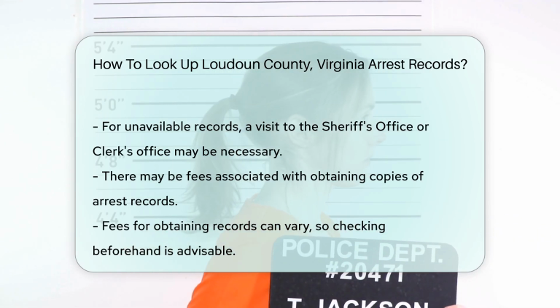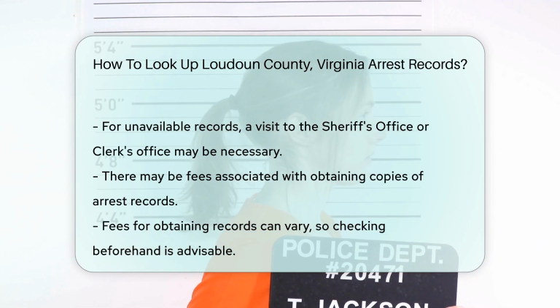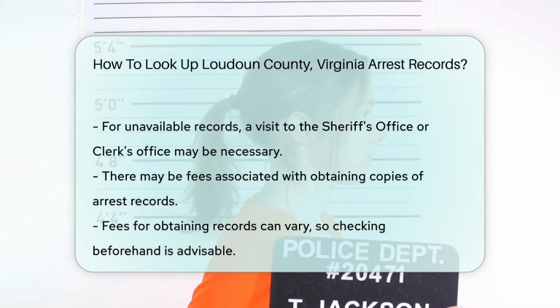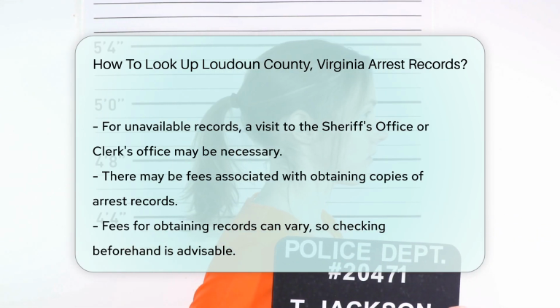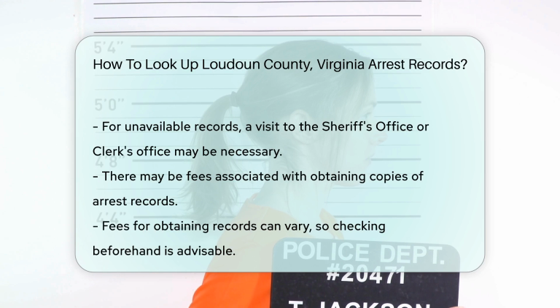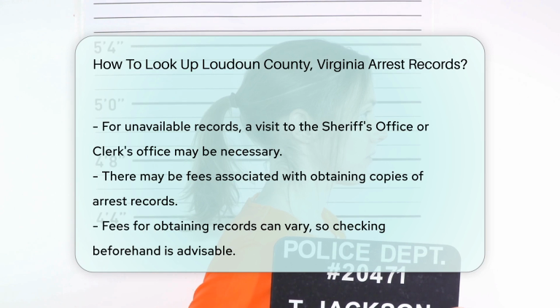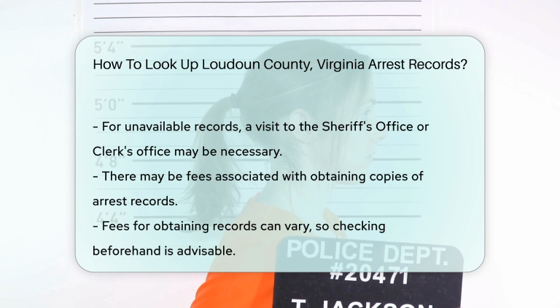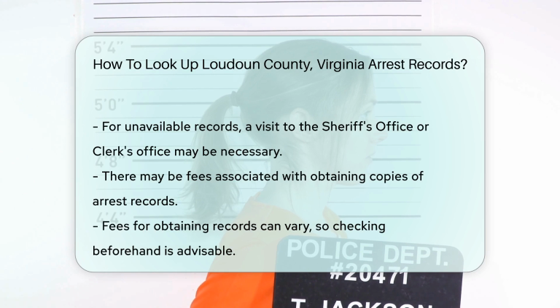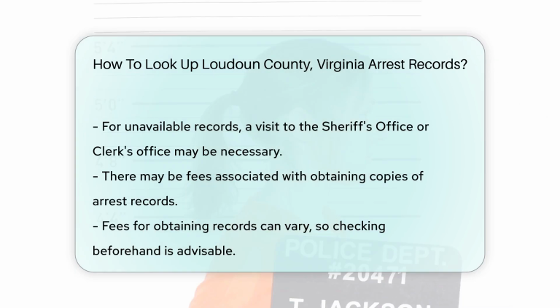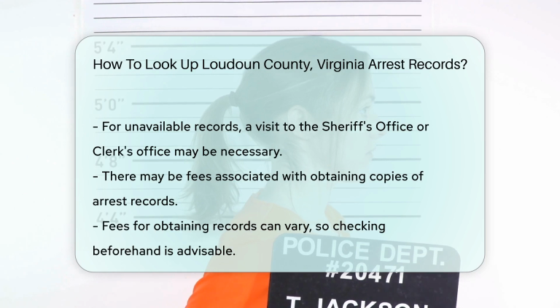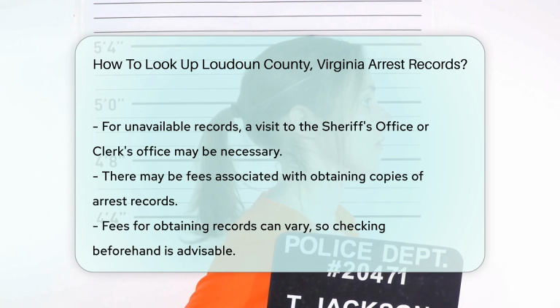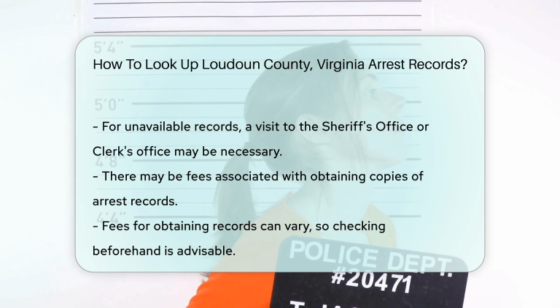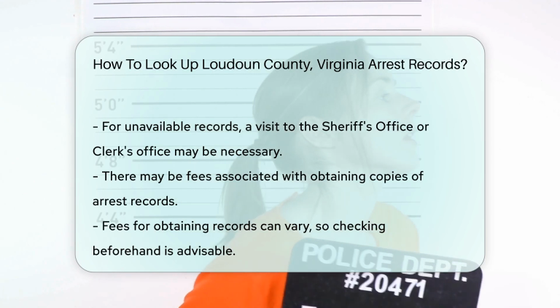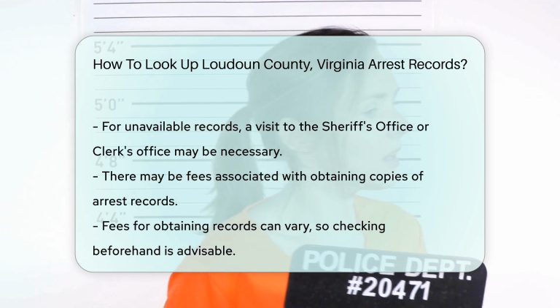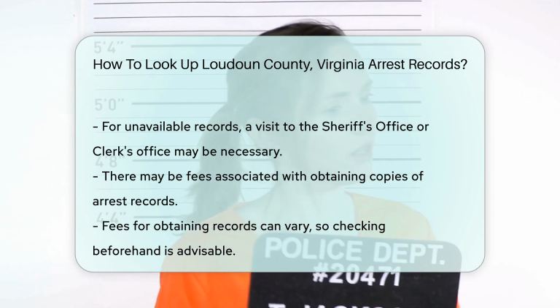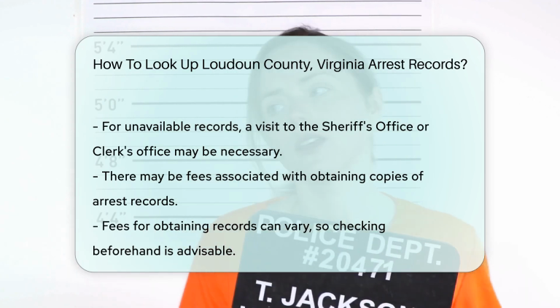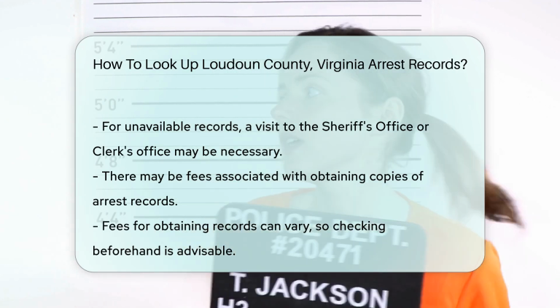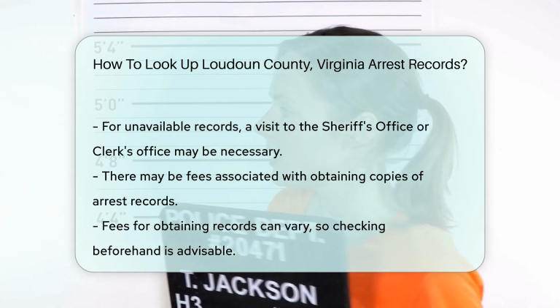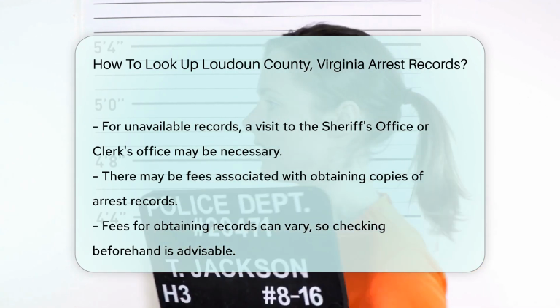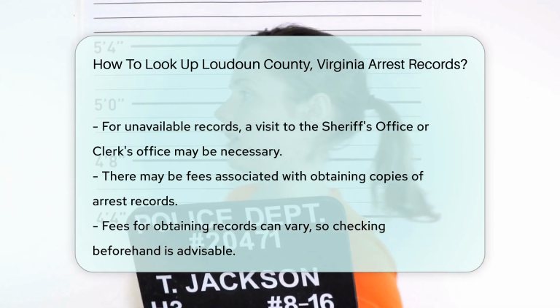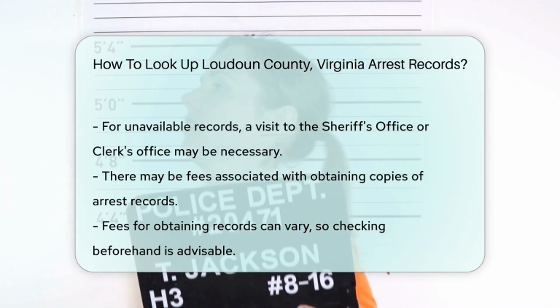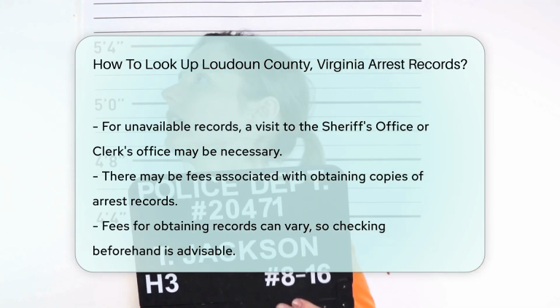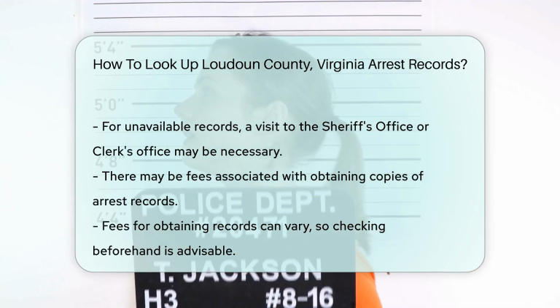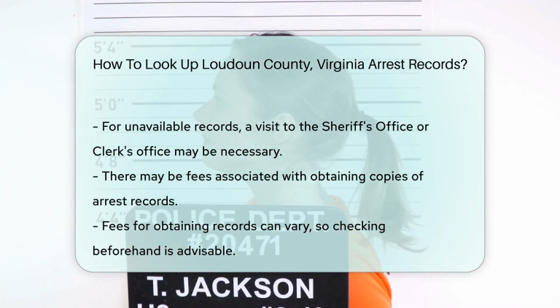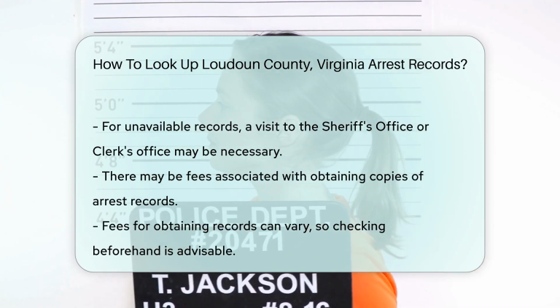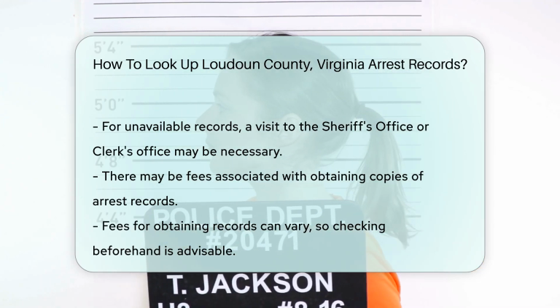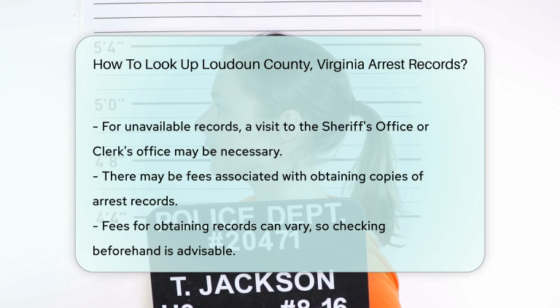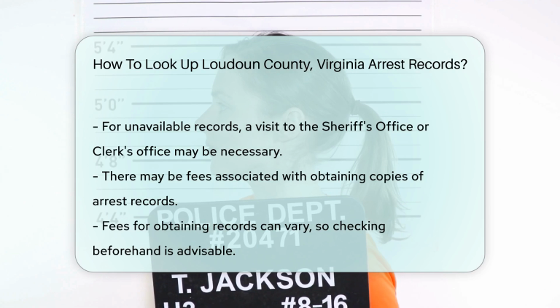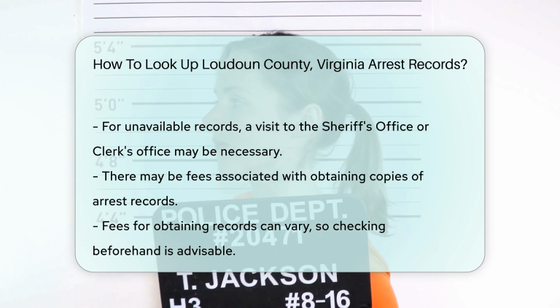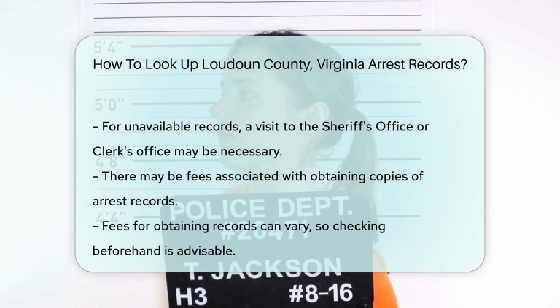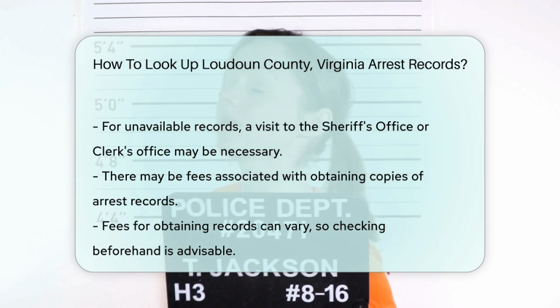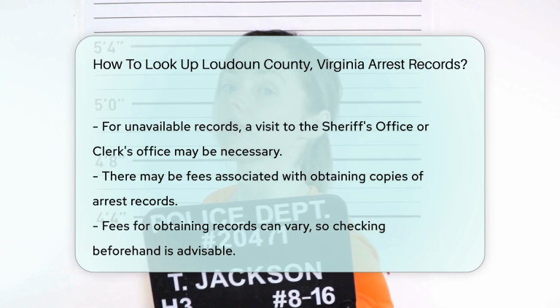Keep in mind that there may be fees associated with obtaining copies of records. These fees can vary, so it is wise to check beforehand.